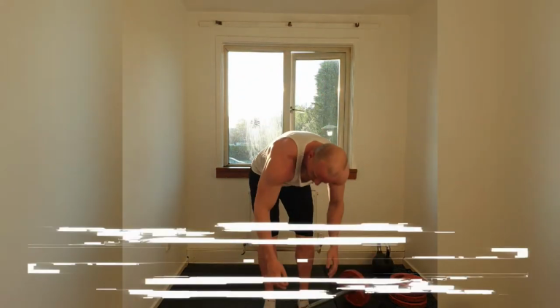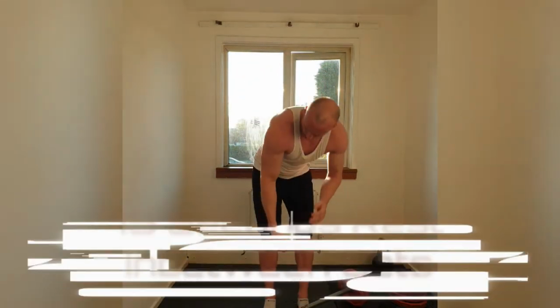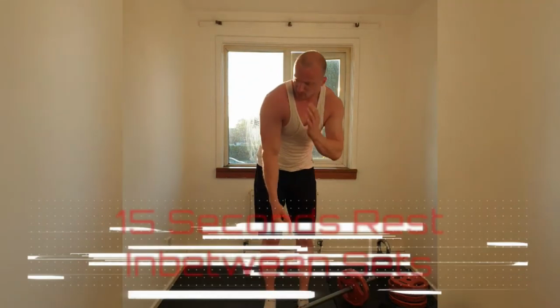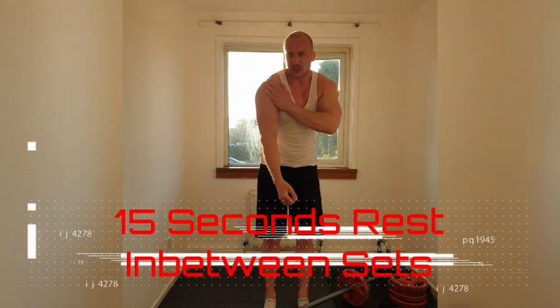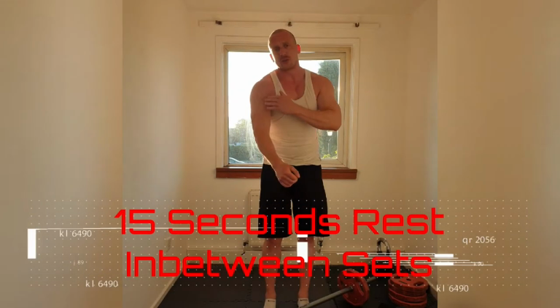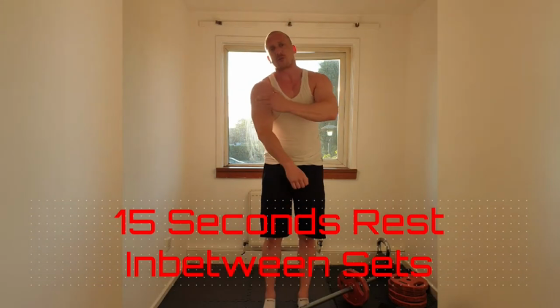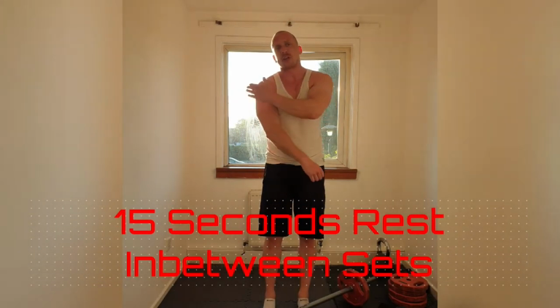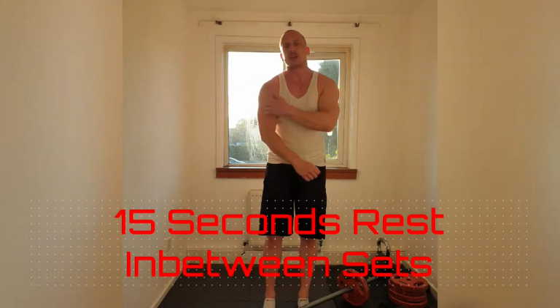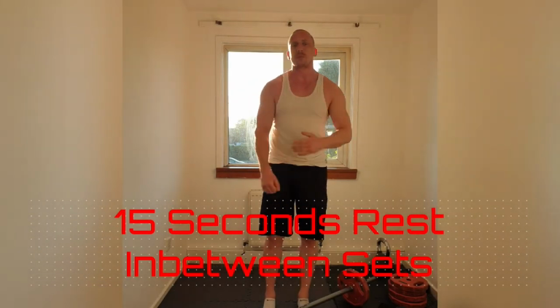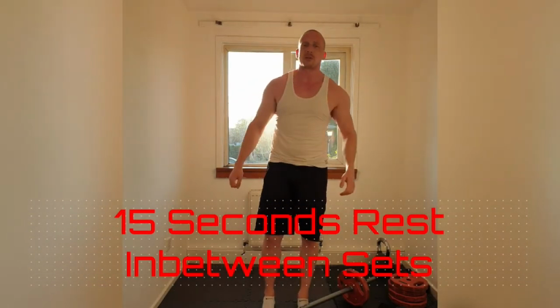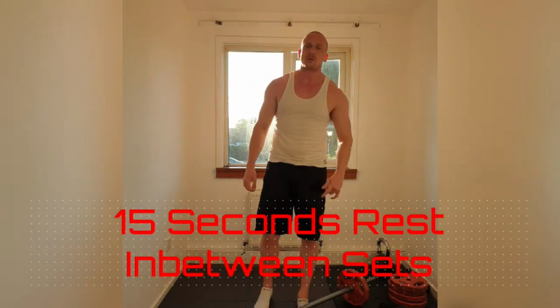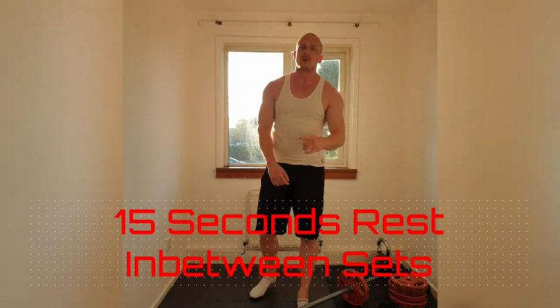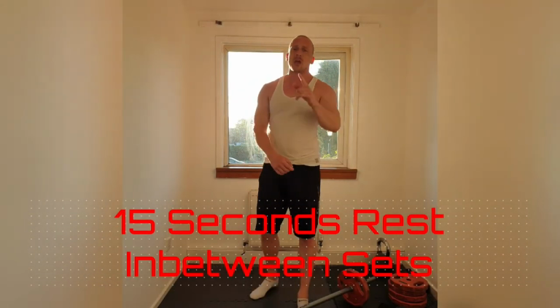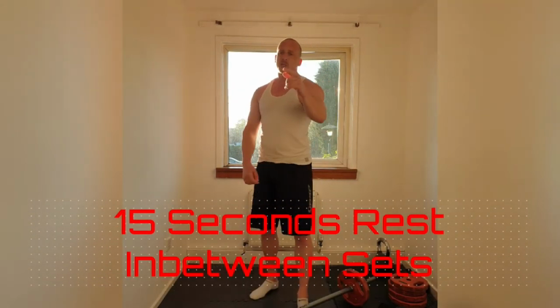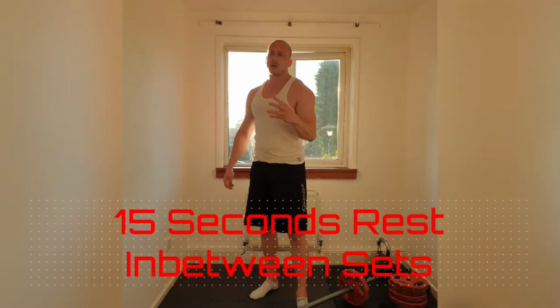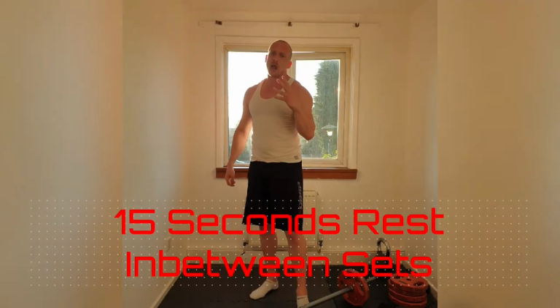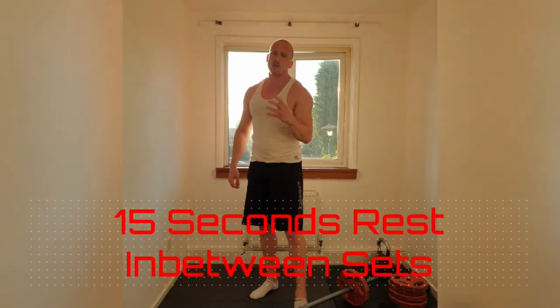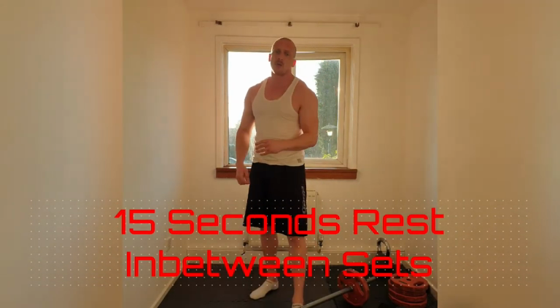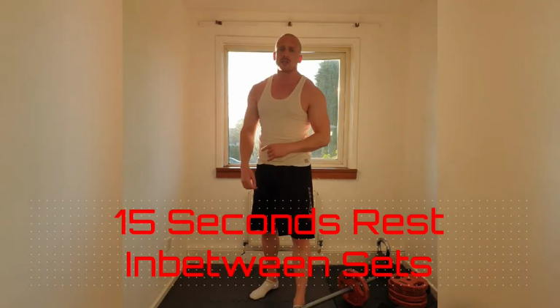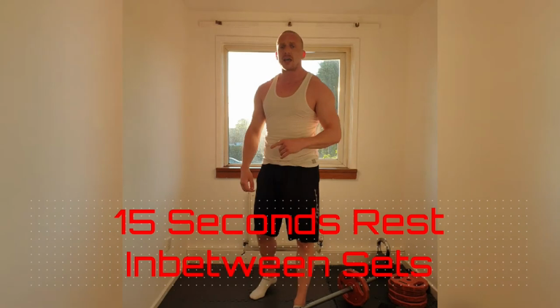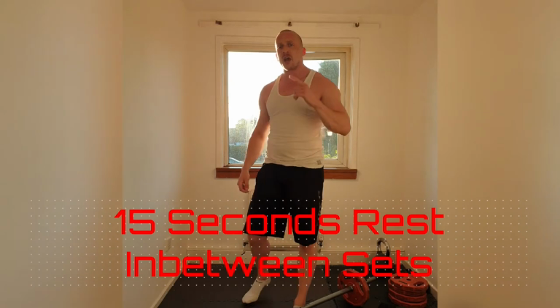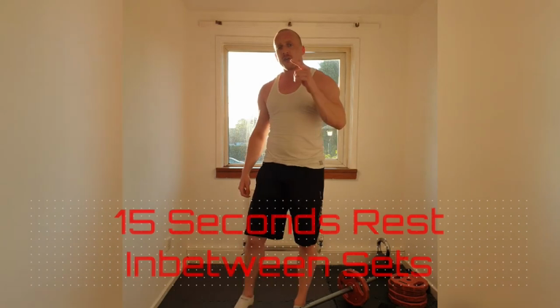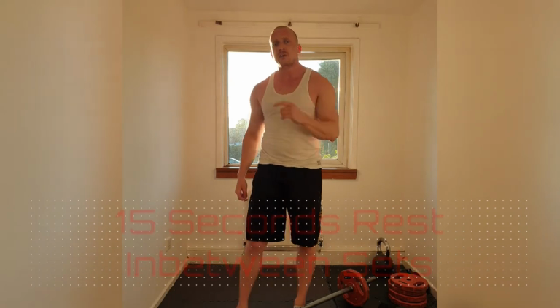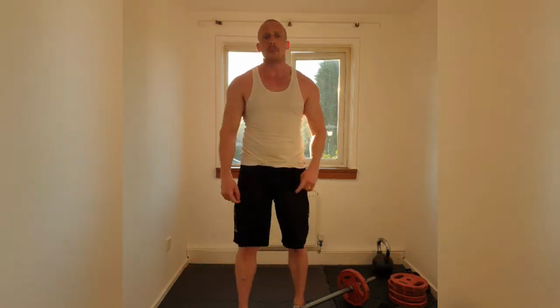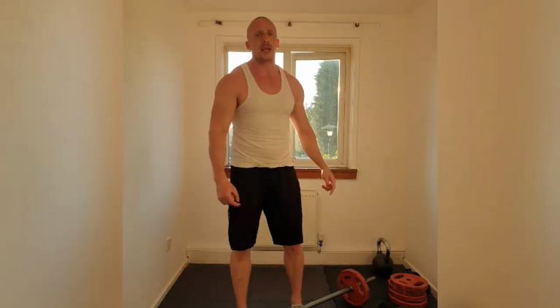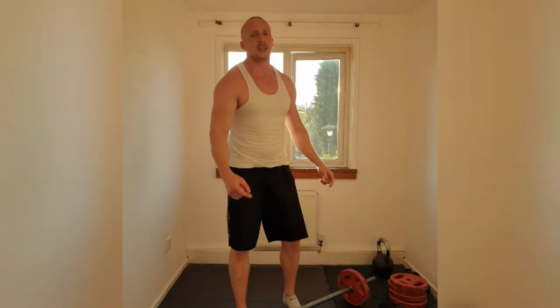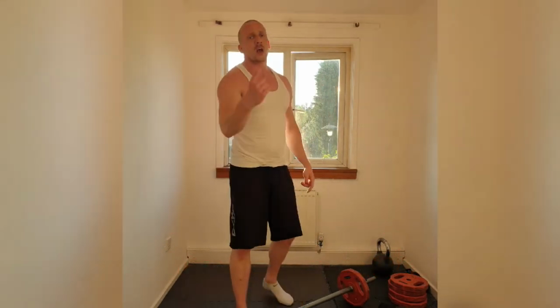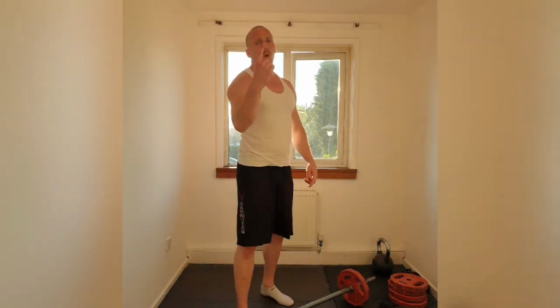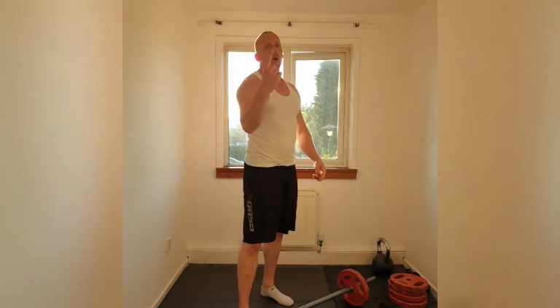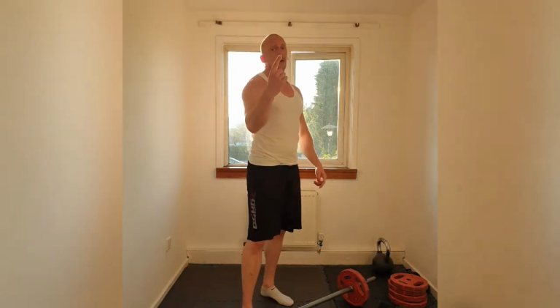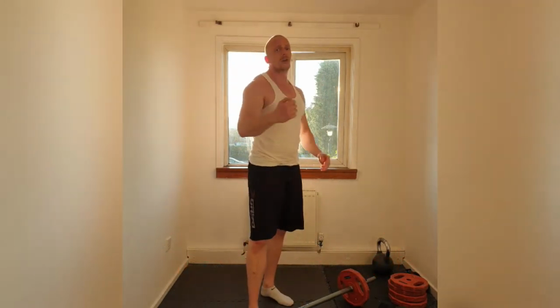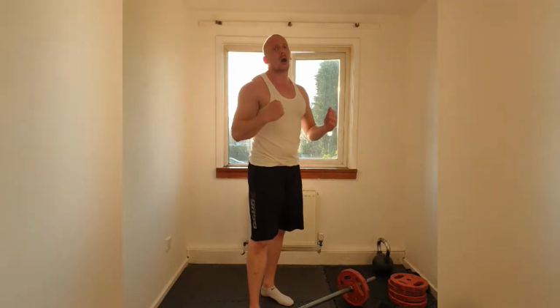Pump — focusing on the front and then the middle deltoid. Smash it out with 4 sets, 15 apiece. 1 more round to go. Come on.